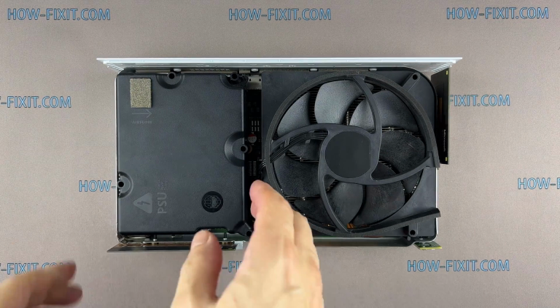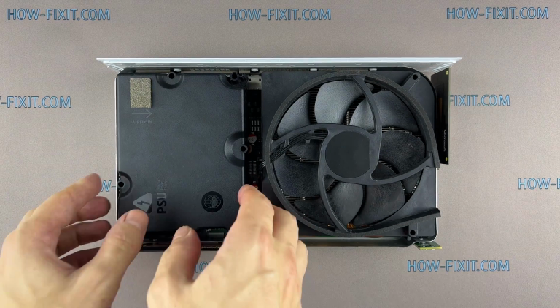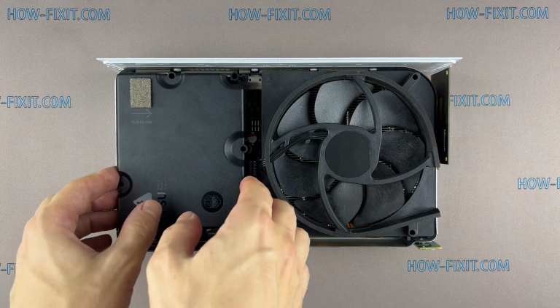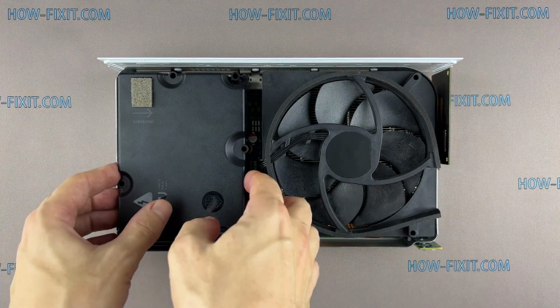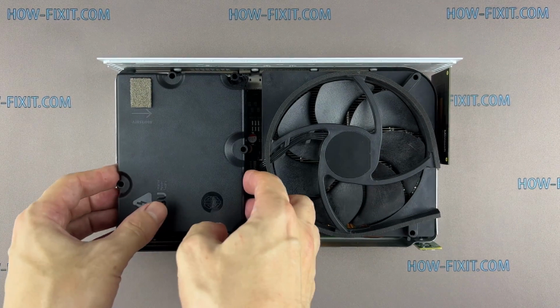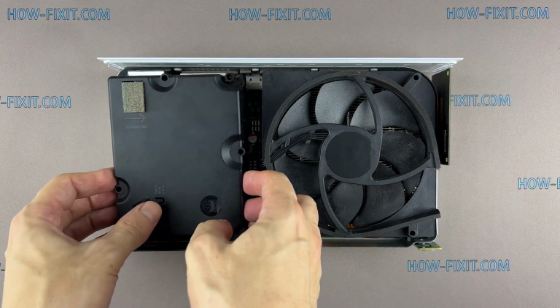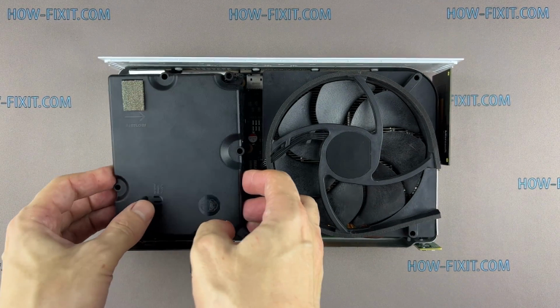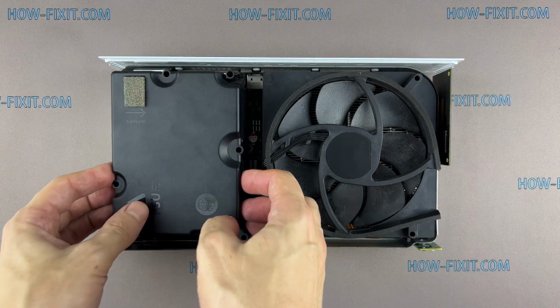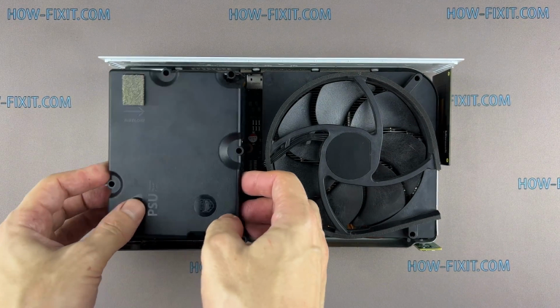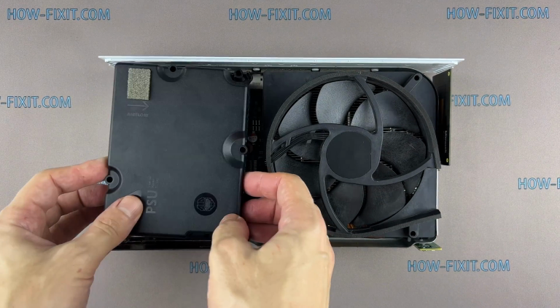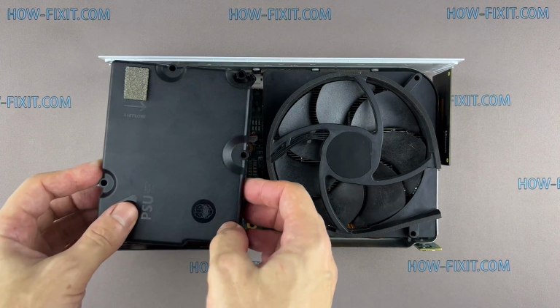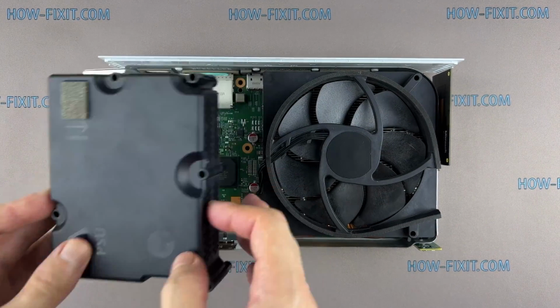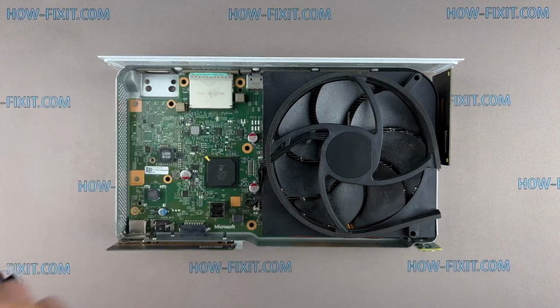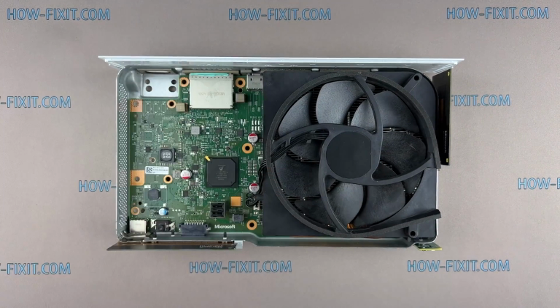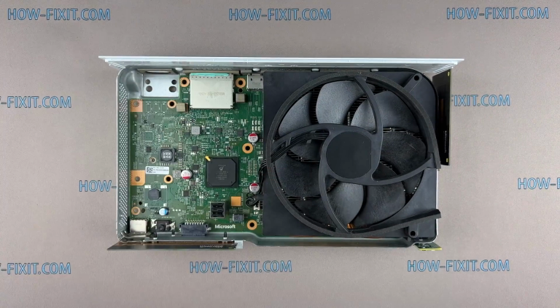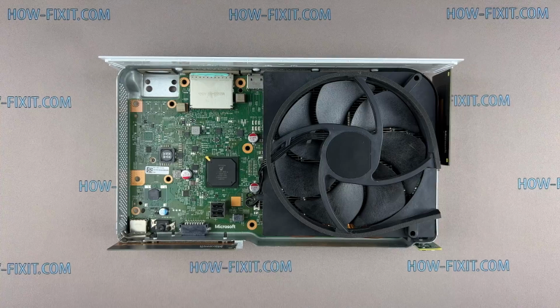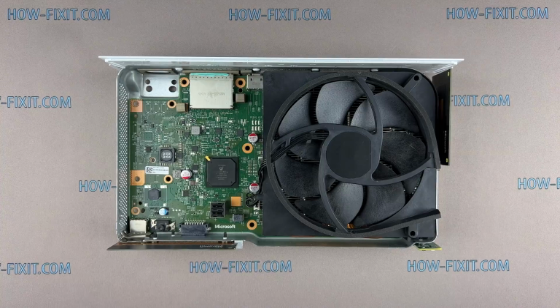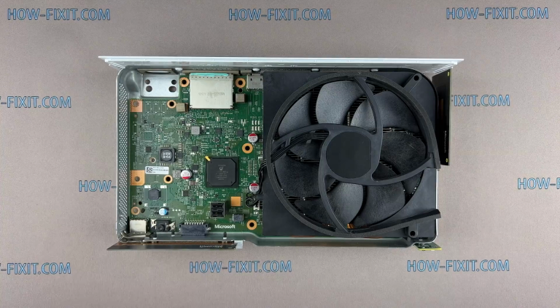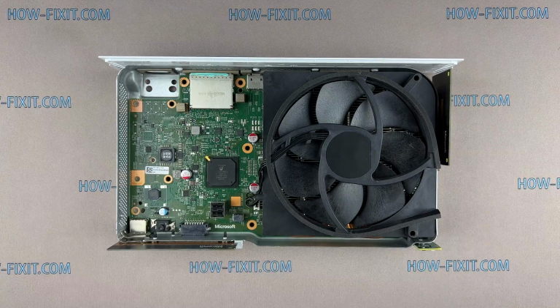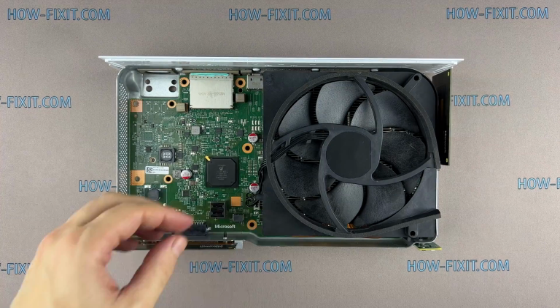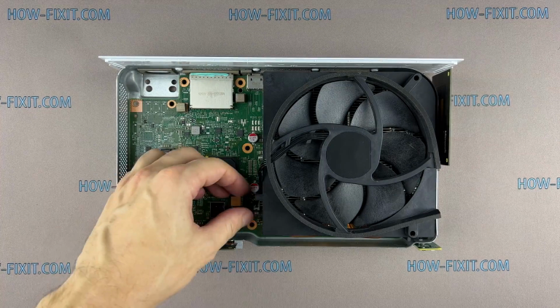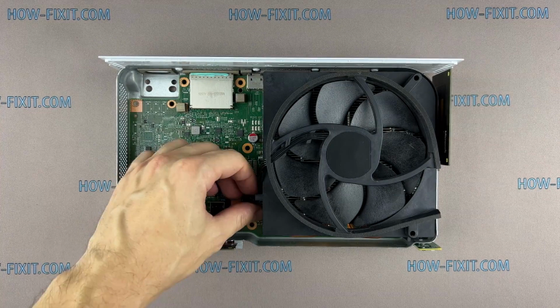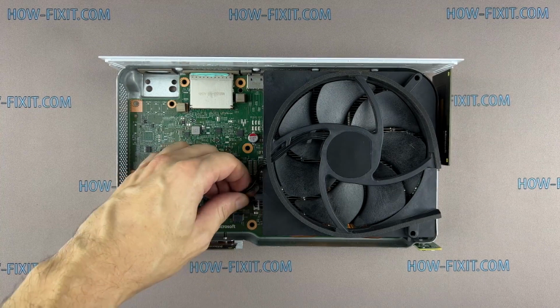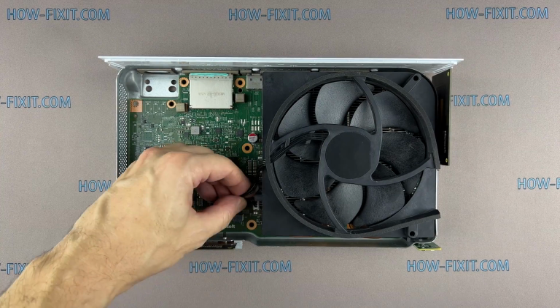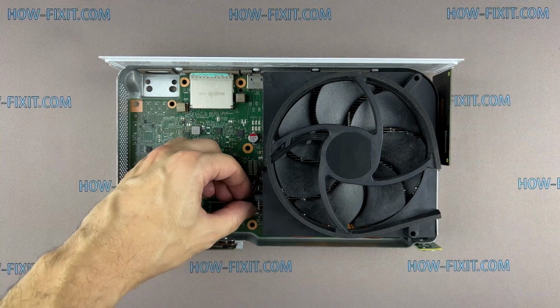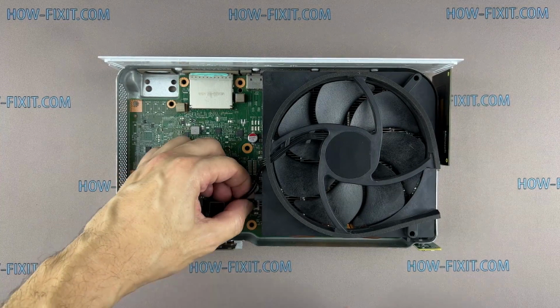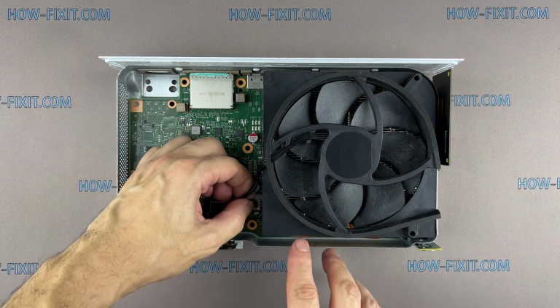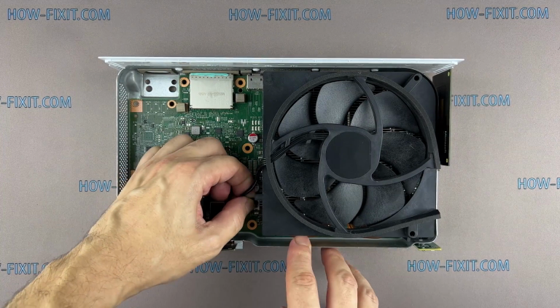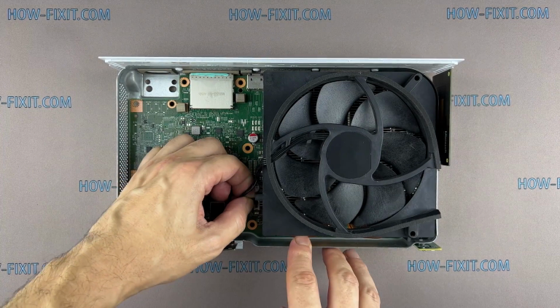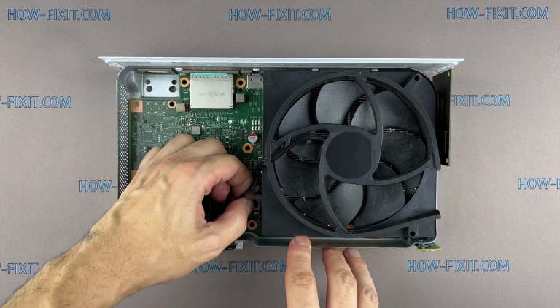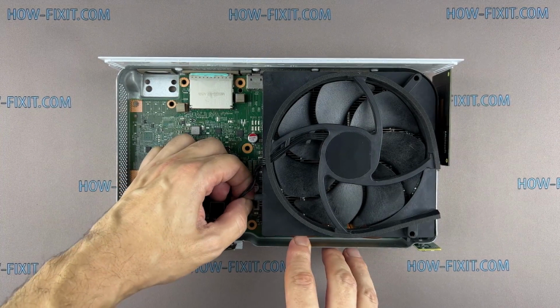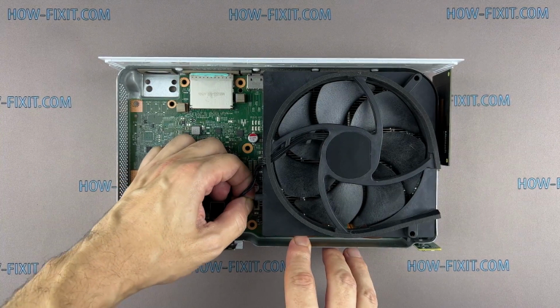To disconnect the power supply, just lift it up from the motherboard and disconnect the 4-pin connector from the motherboard.